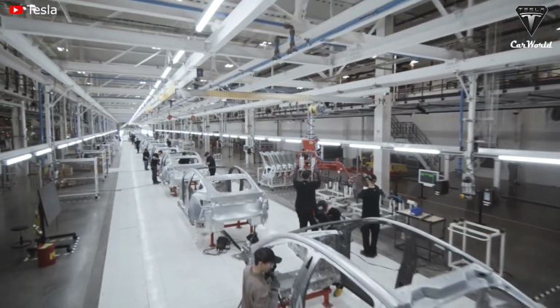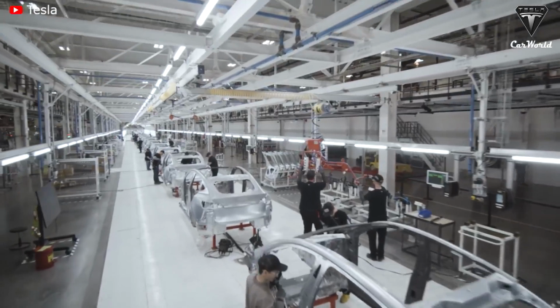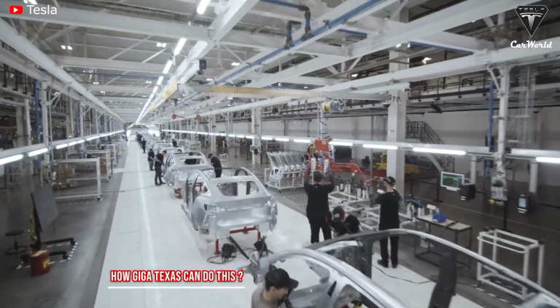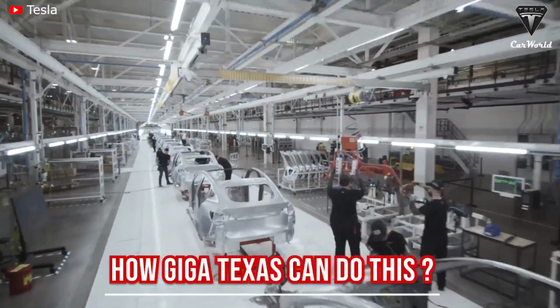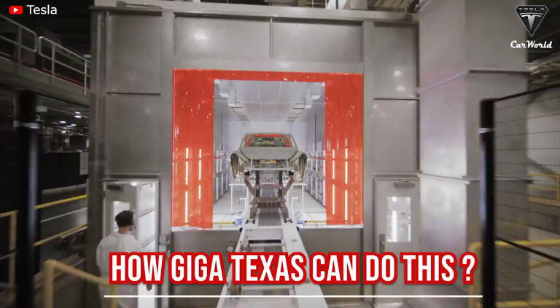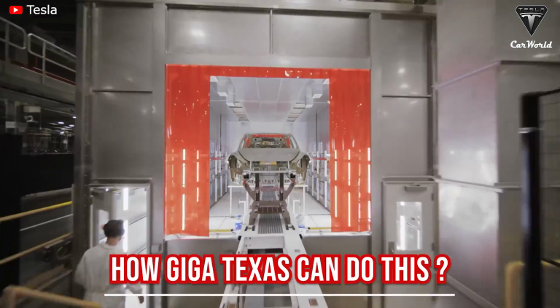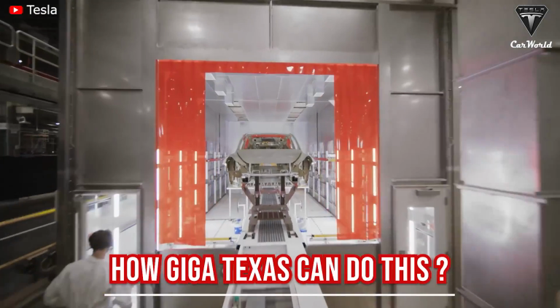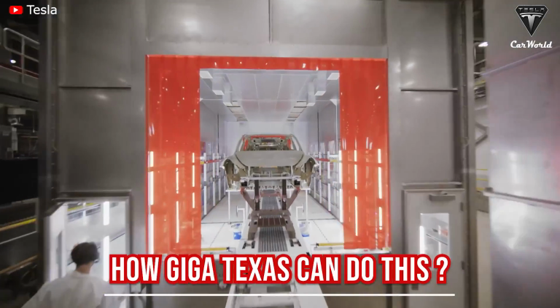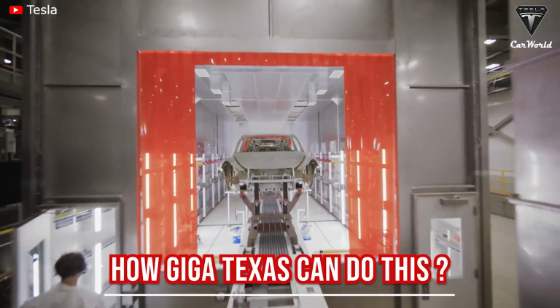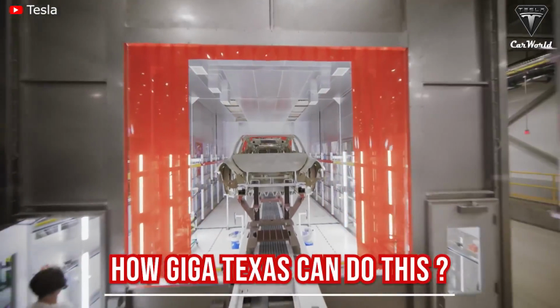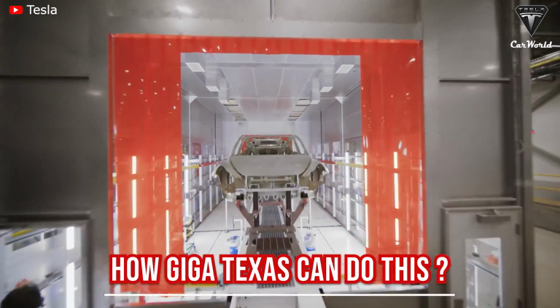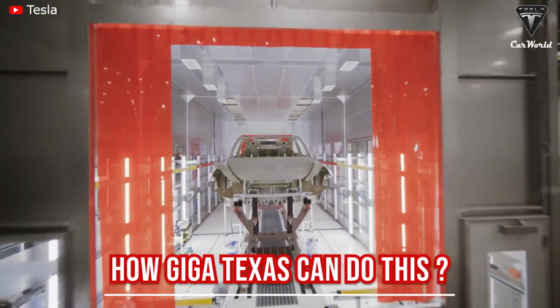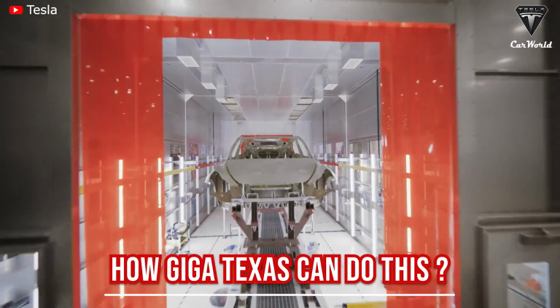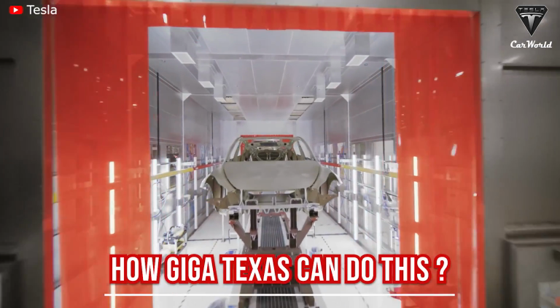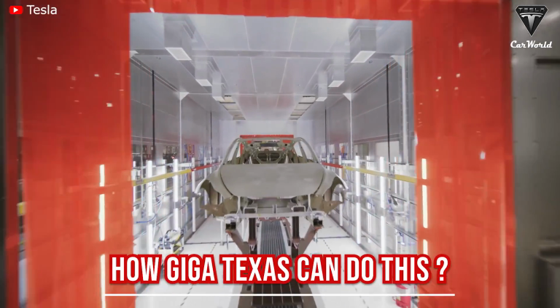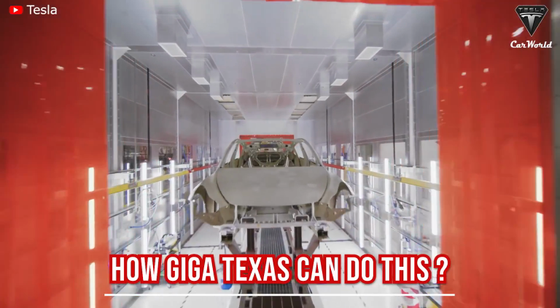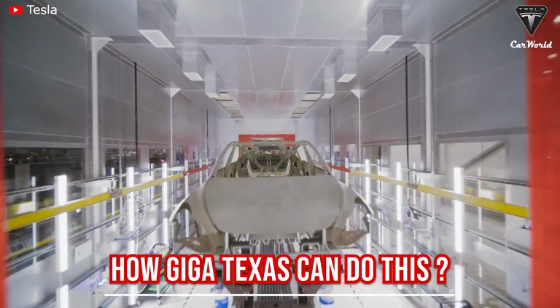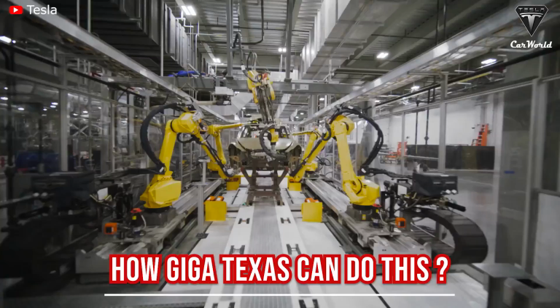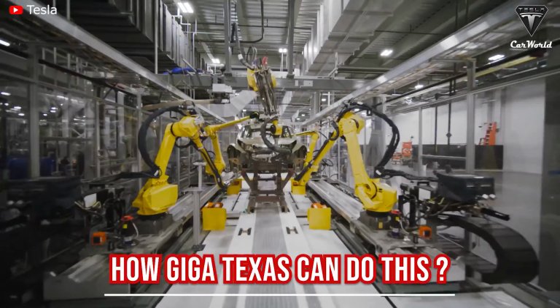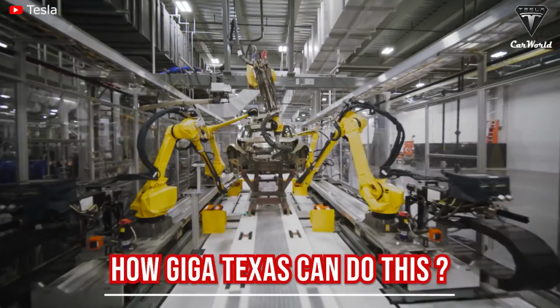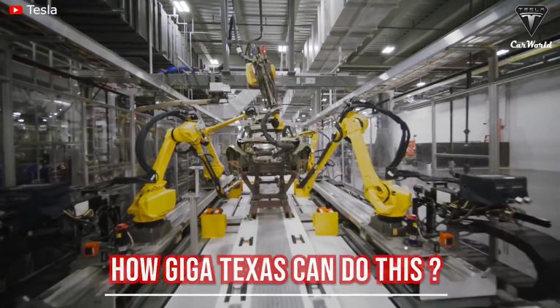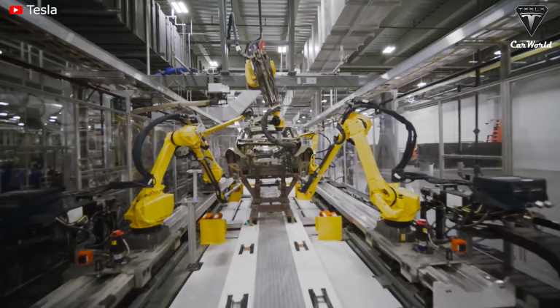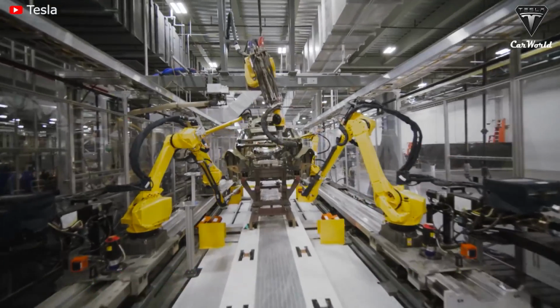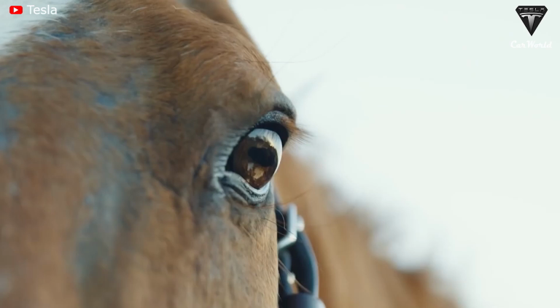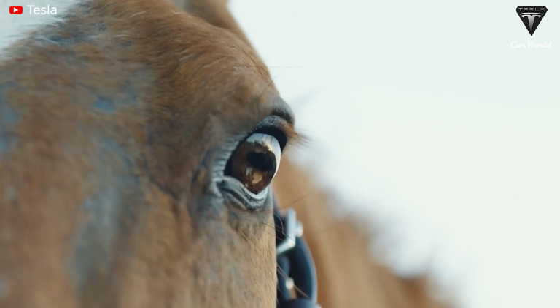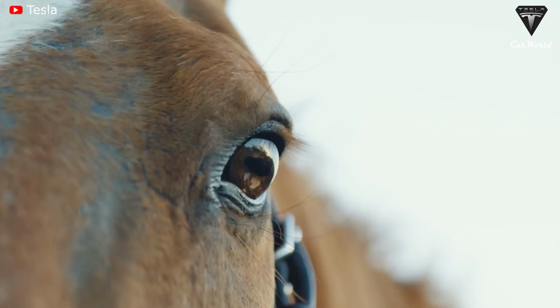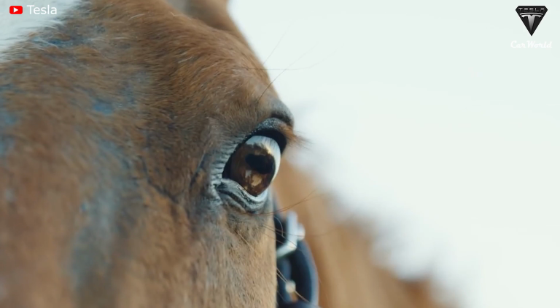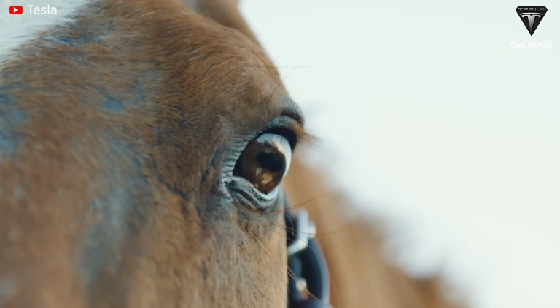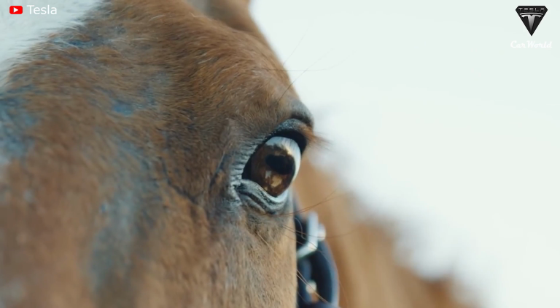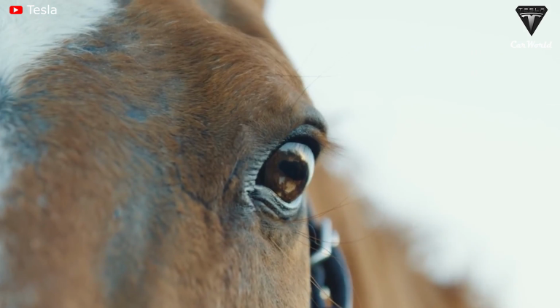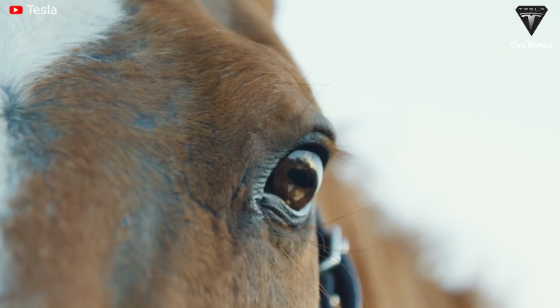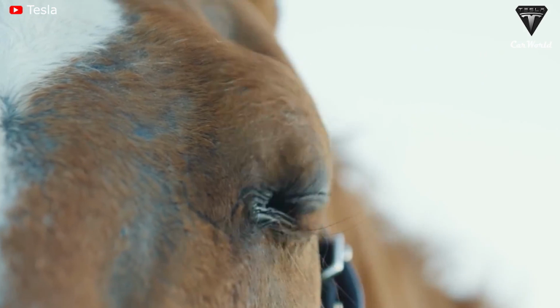So, how can Giga Texas reach such a large output? Stay tuned to find out.